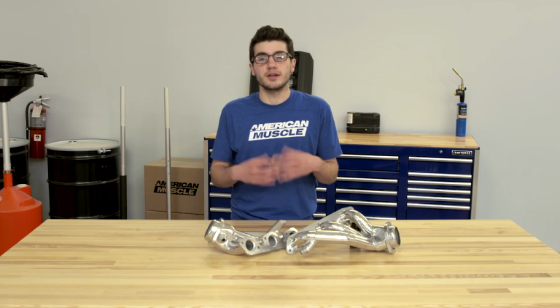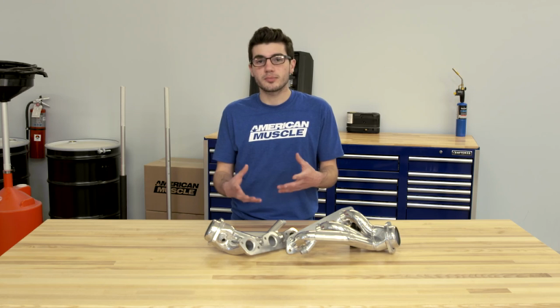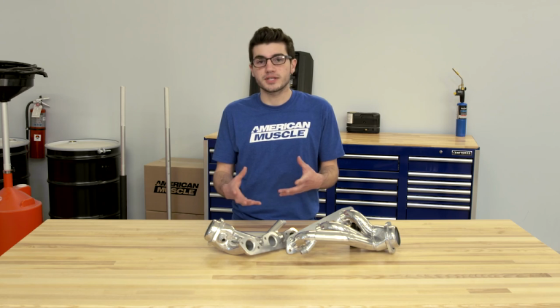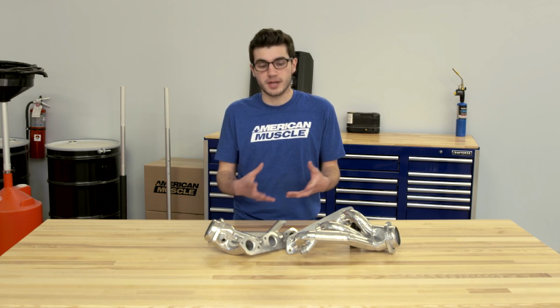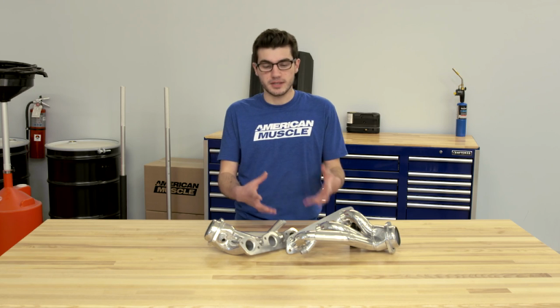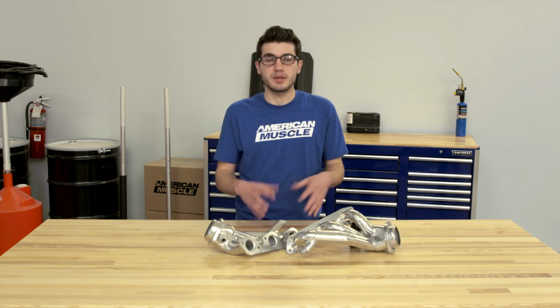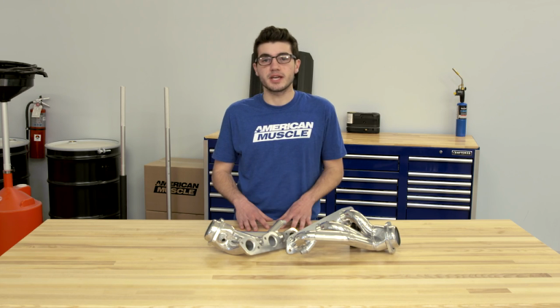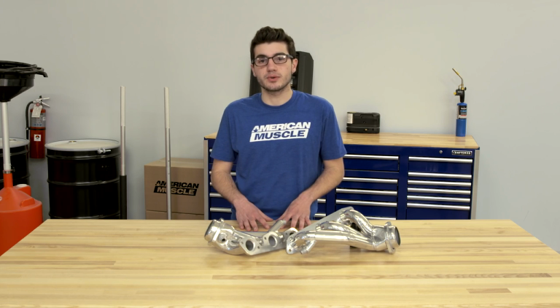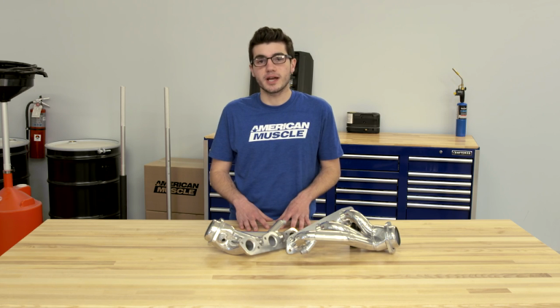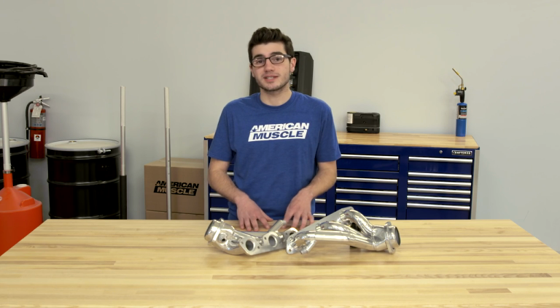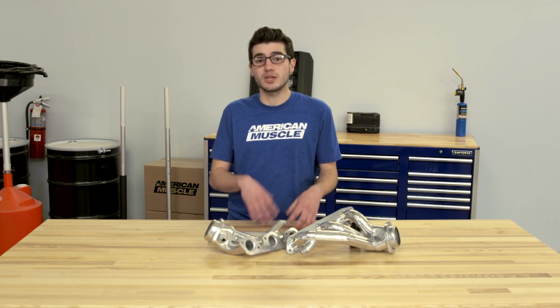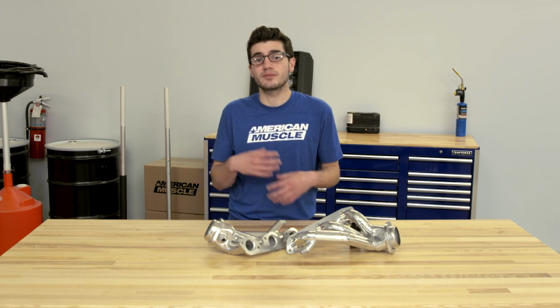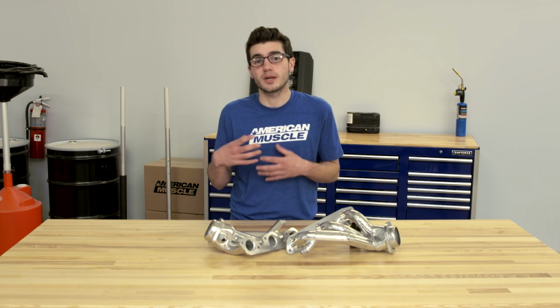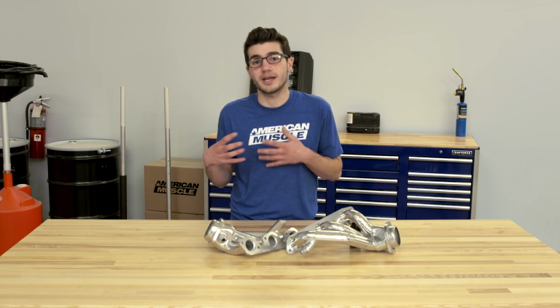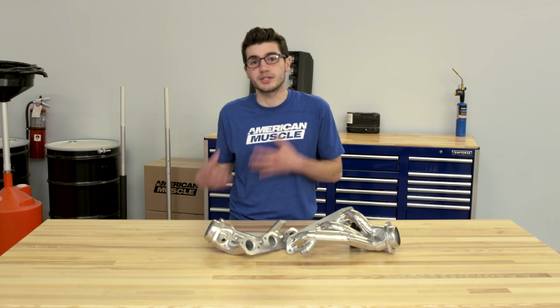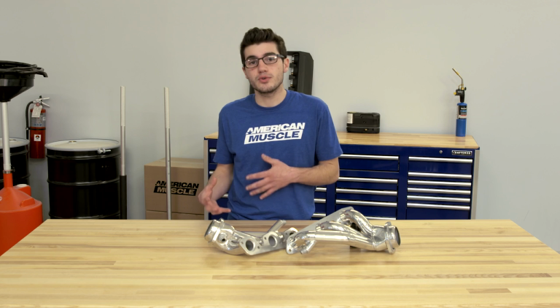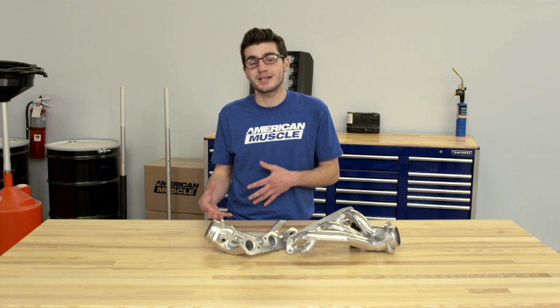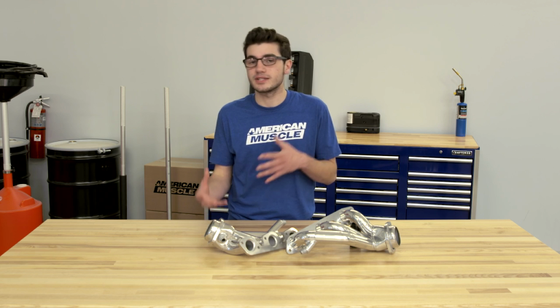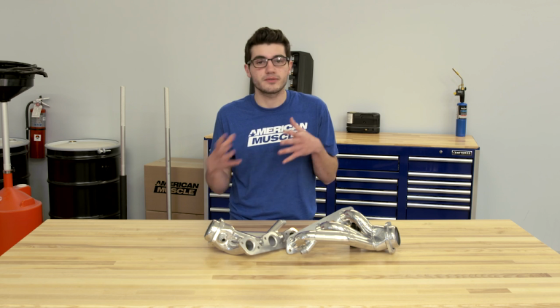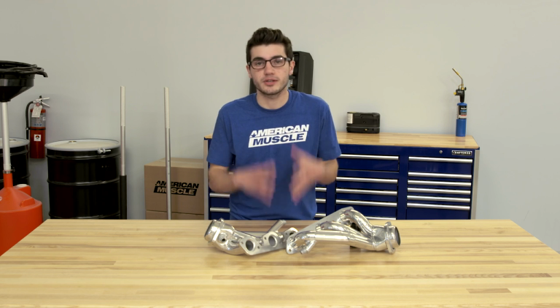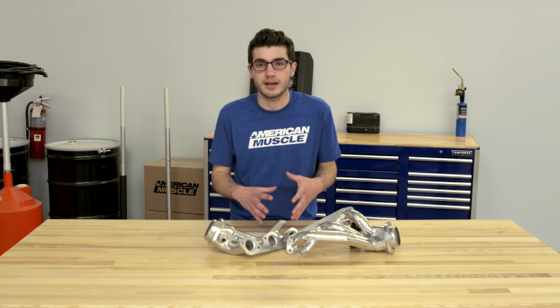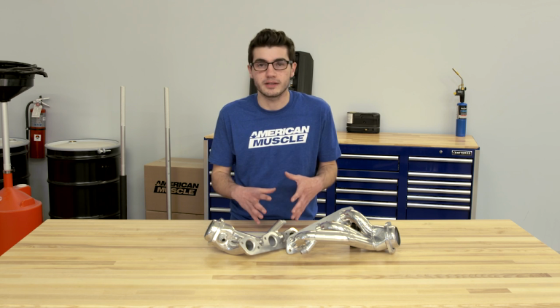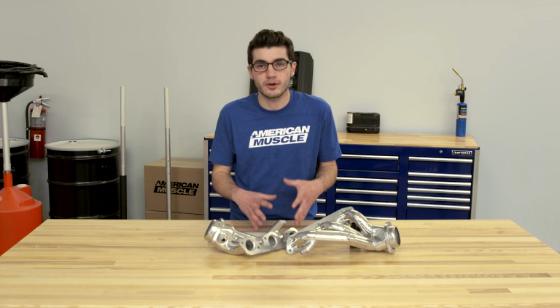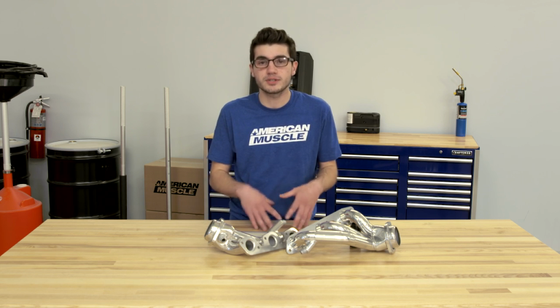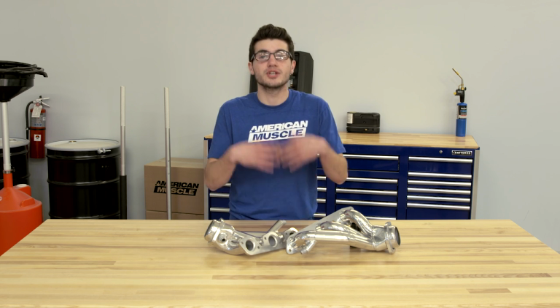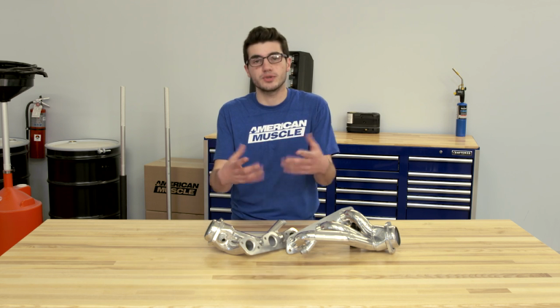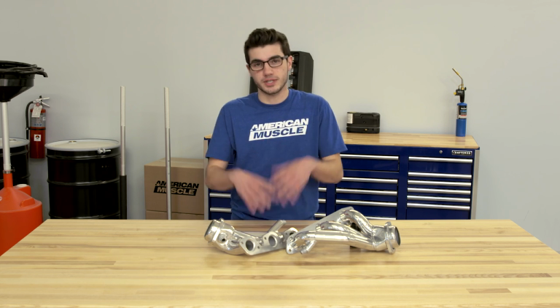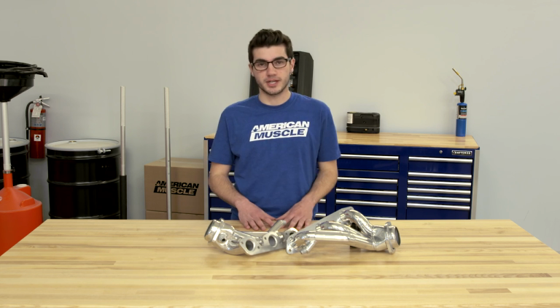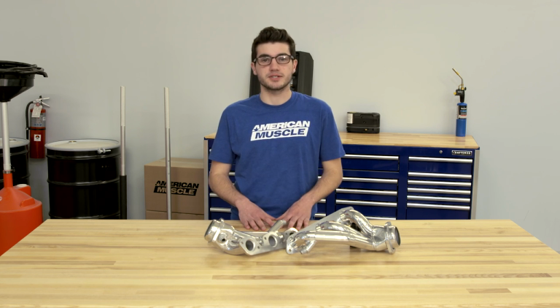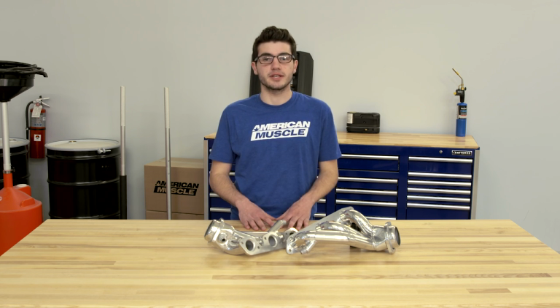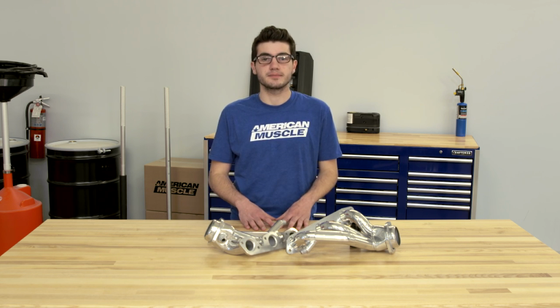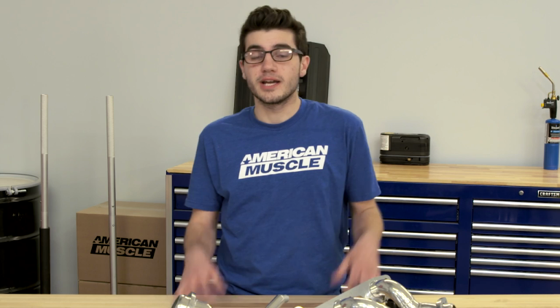Another plus for getting these BBK Shorty Headers is that you won't have to worry about getting a tune because they don't affect your catalytic converters, so you don't see your check engine light.